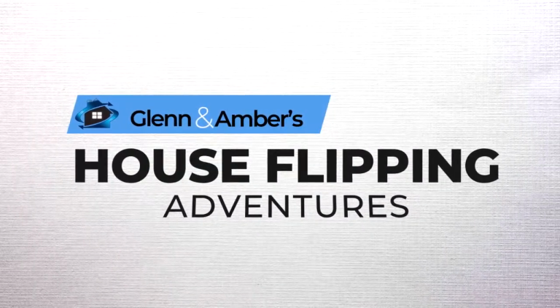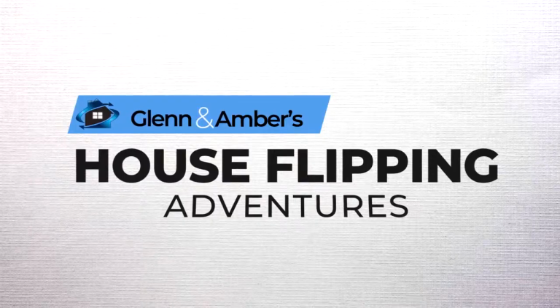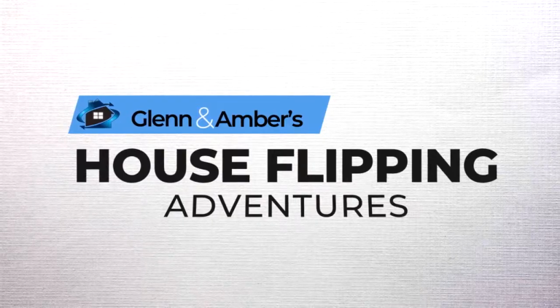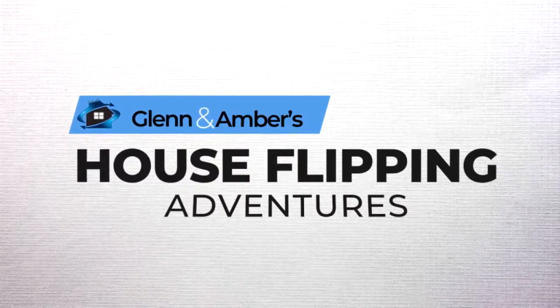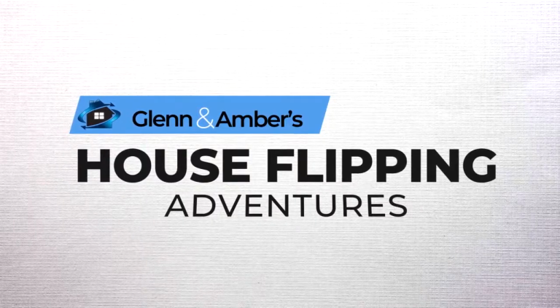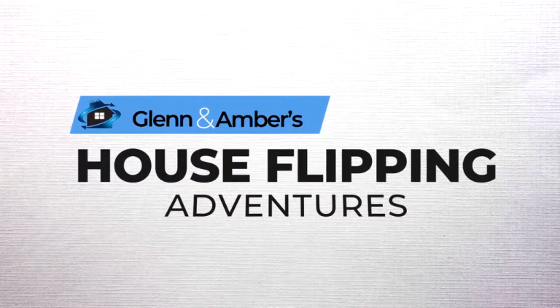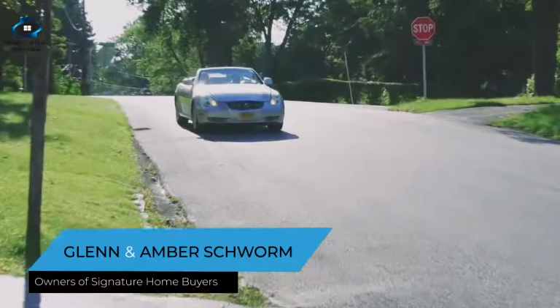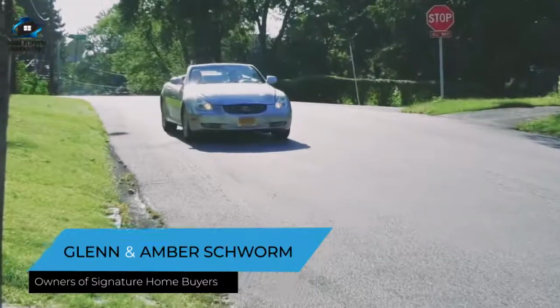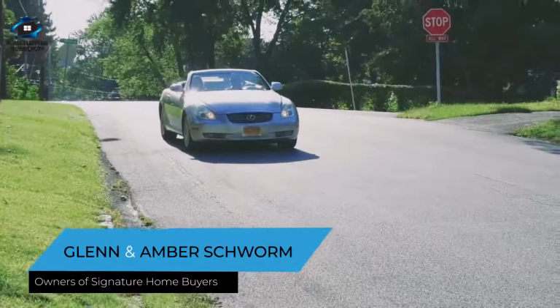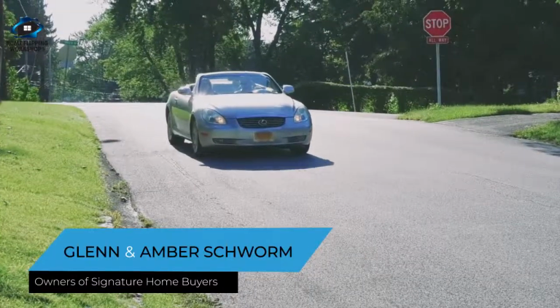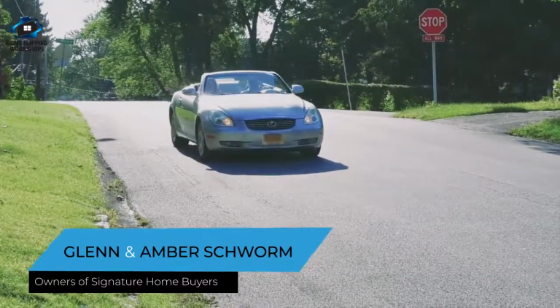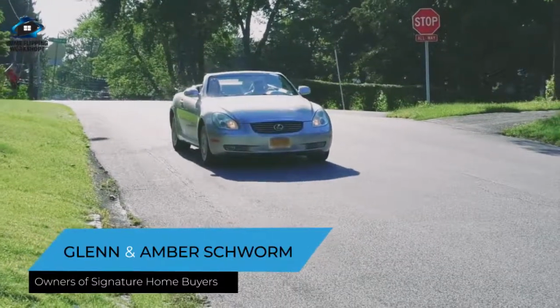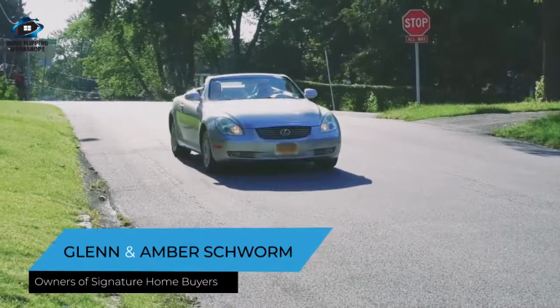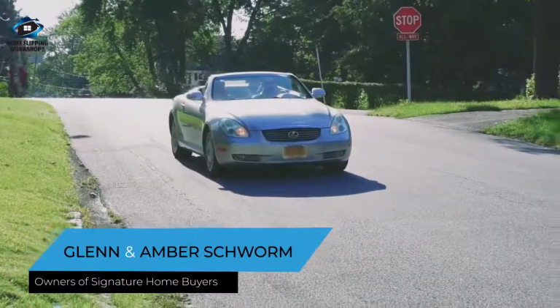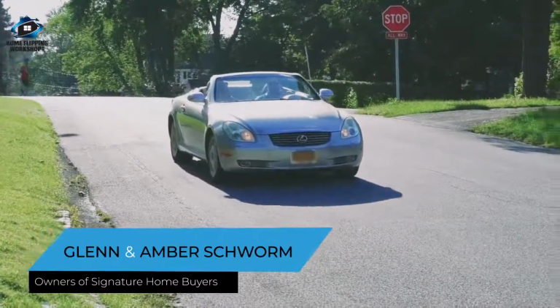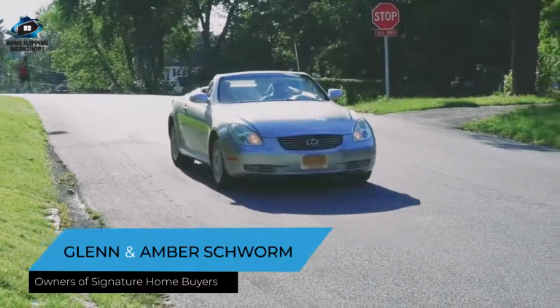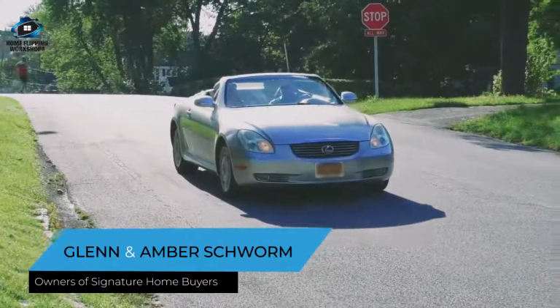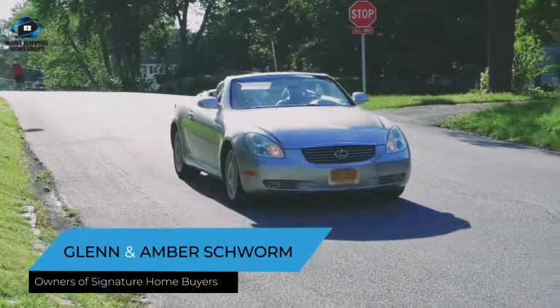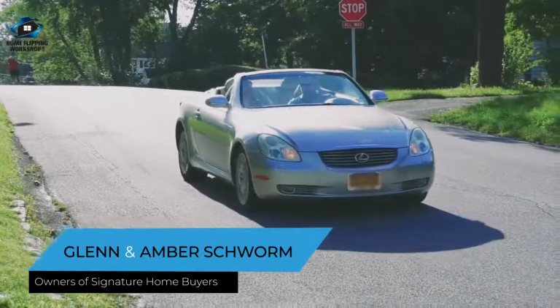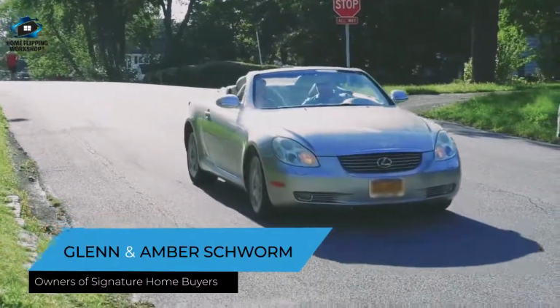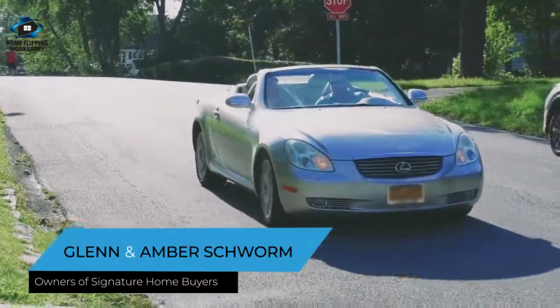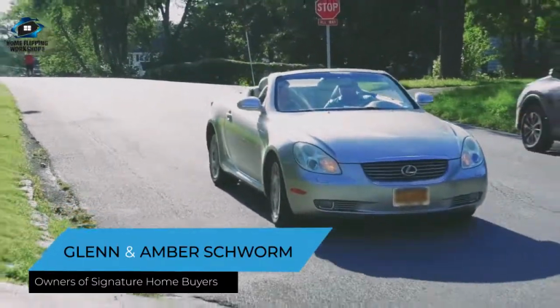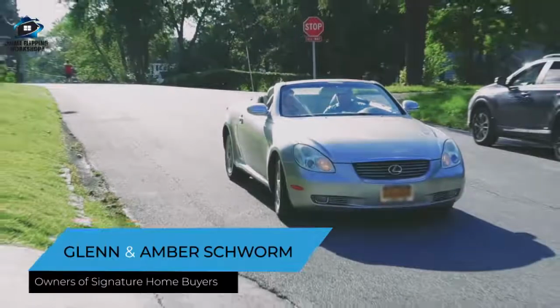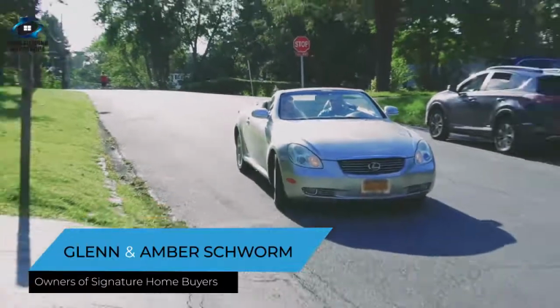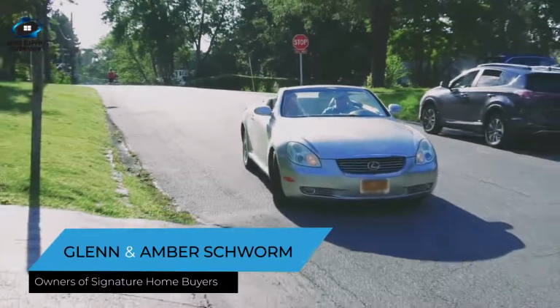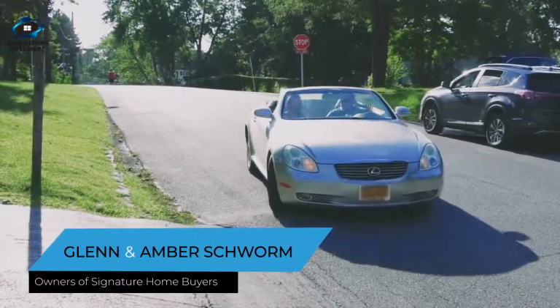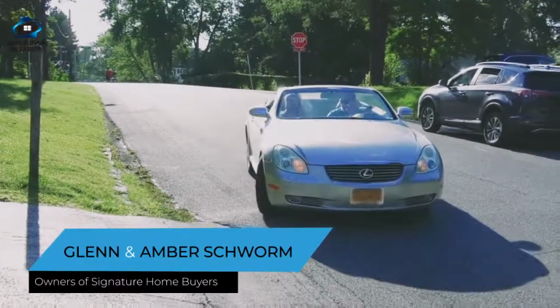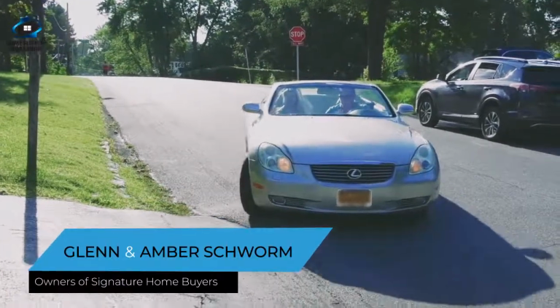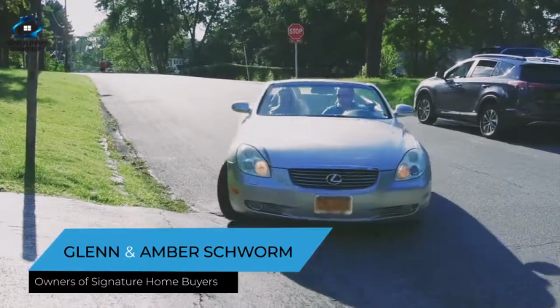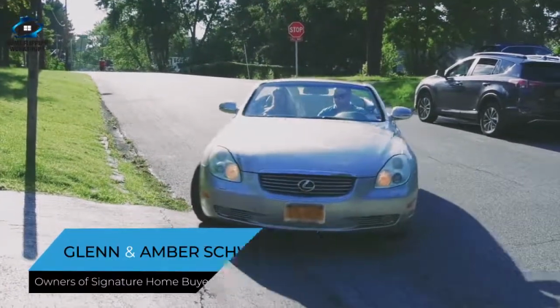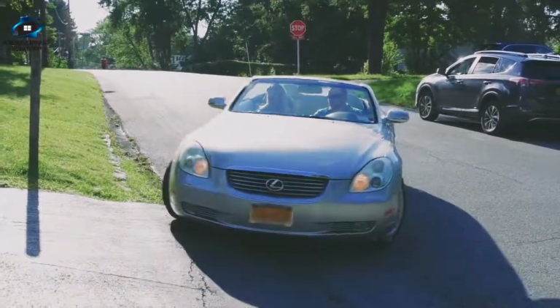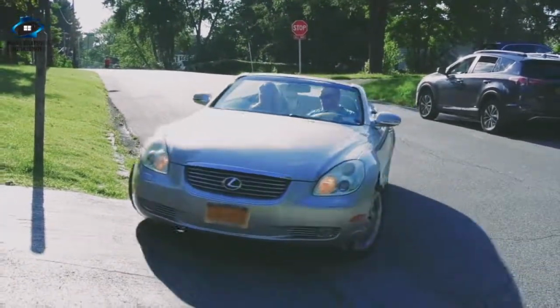All right, so the contractor called. I guess we have a buried oil tank at this house. They cleared away a bunch of crap in the back, and now we have a buried oil tank to deal with, so let's go check it out.